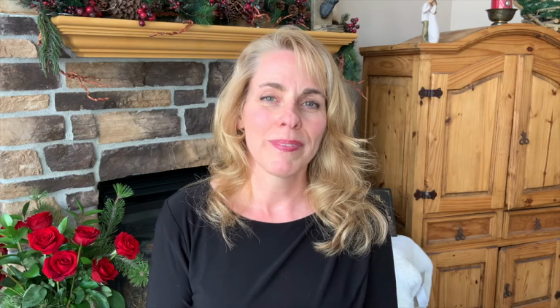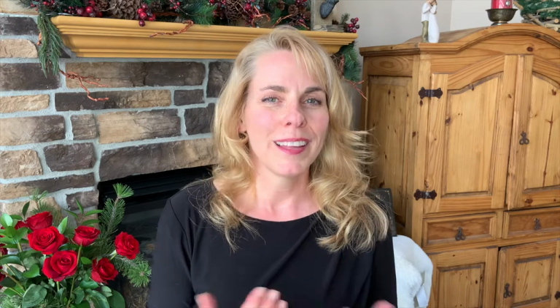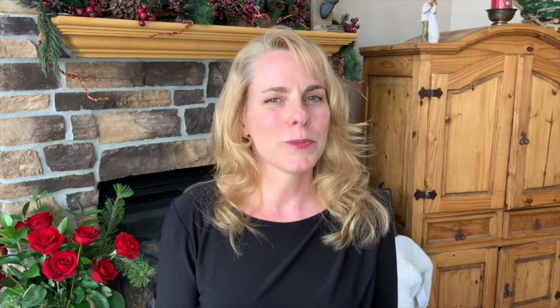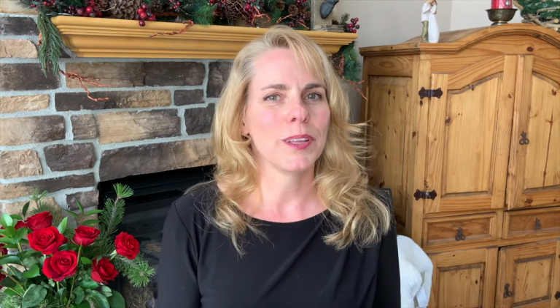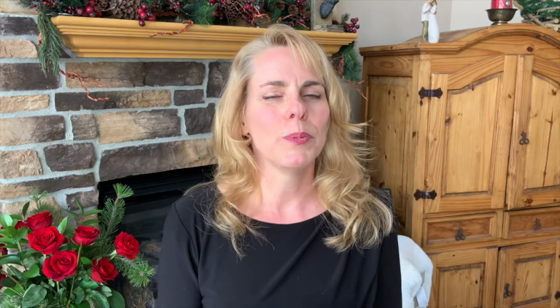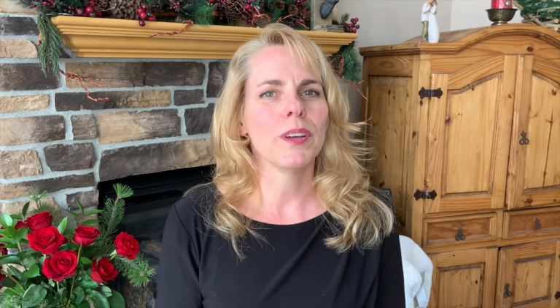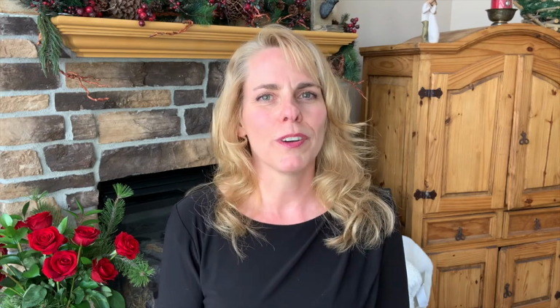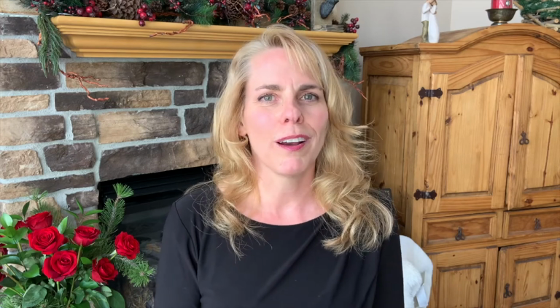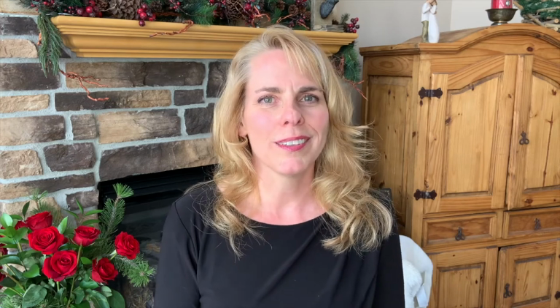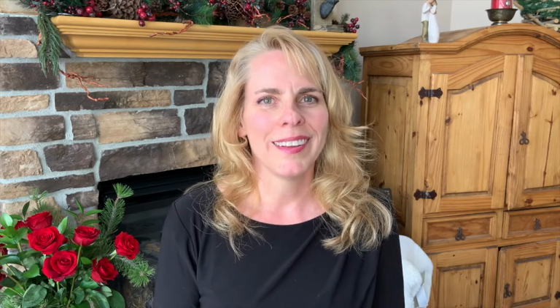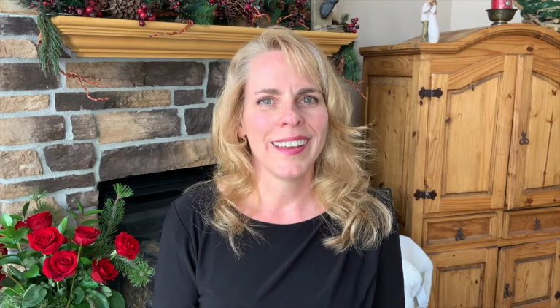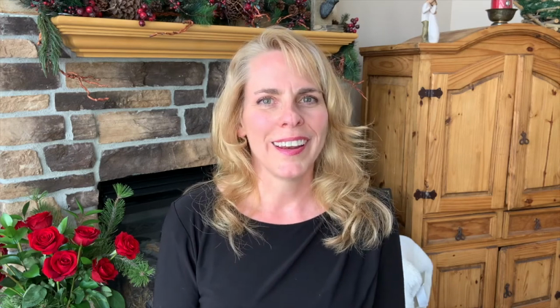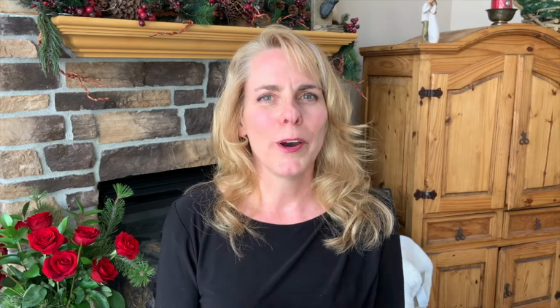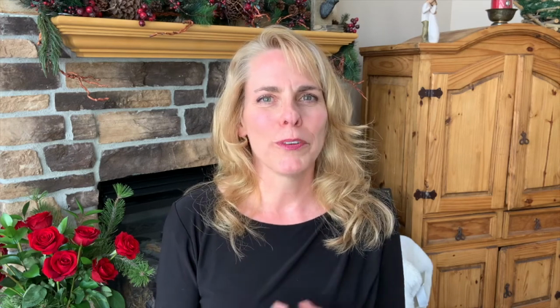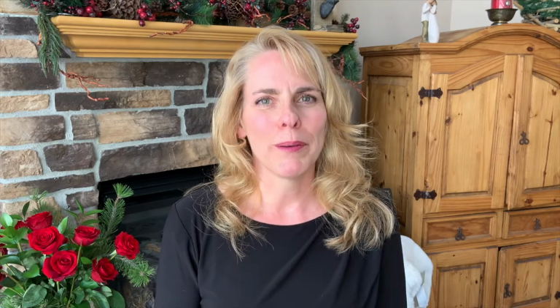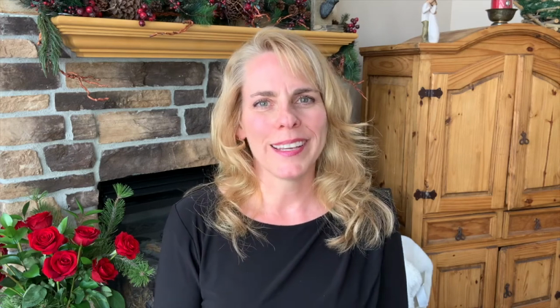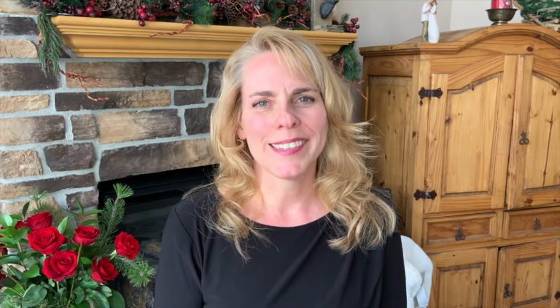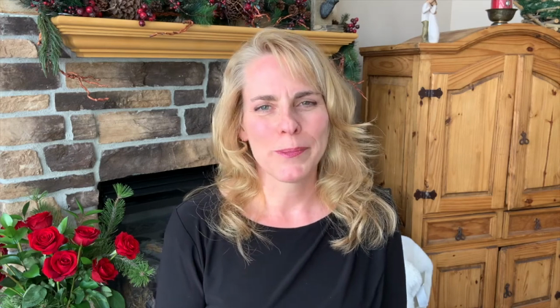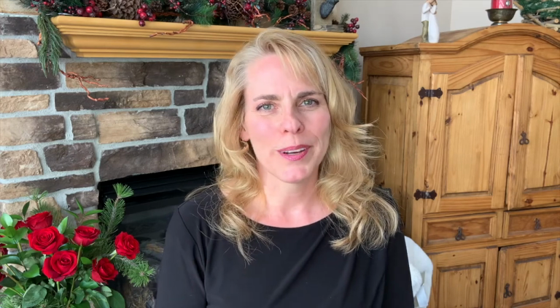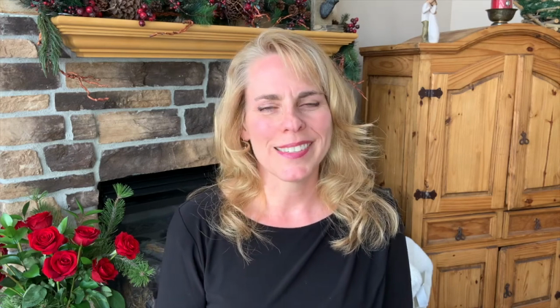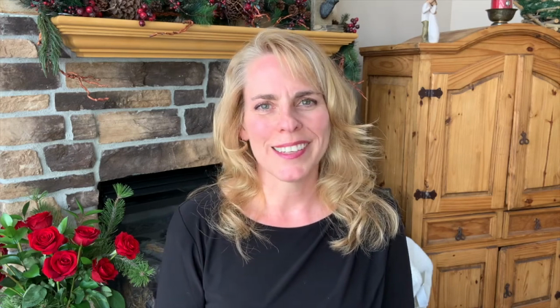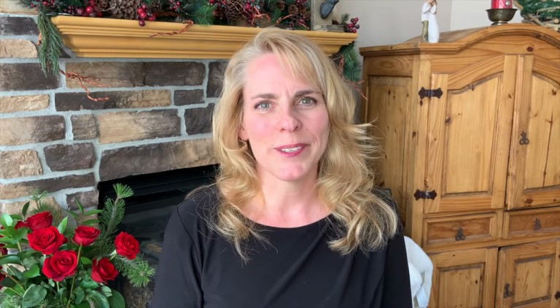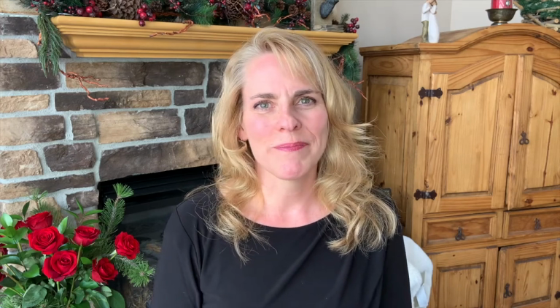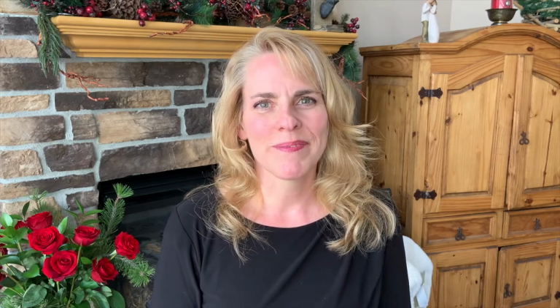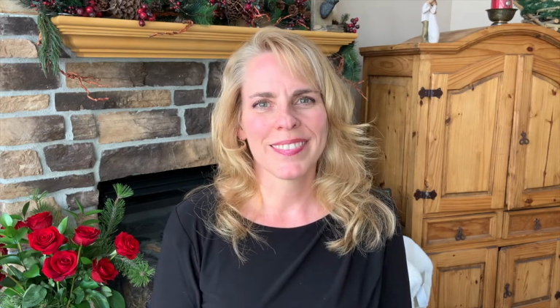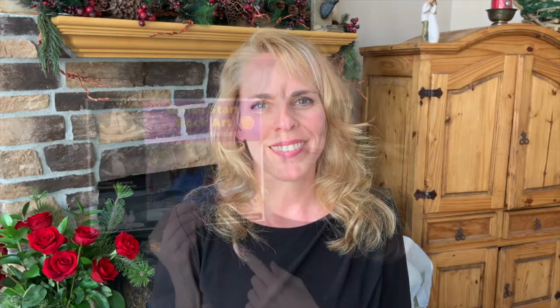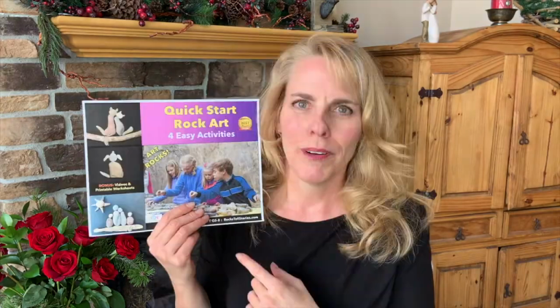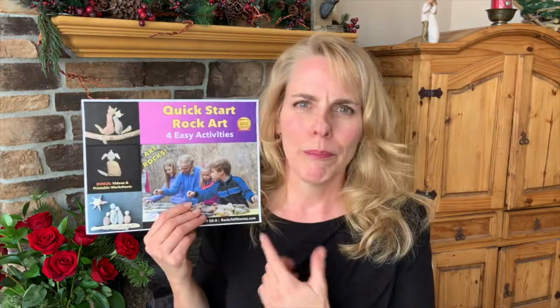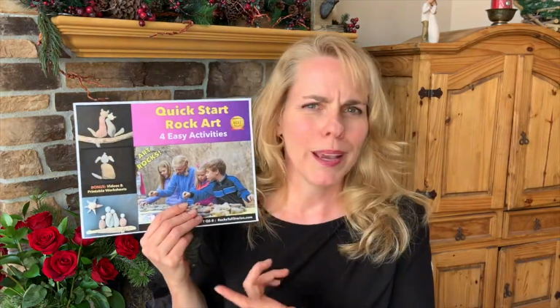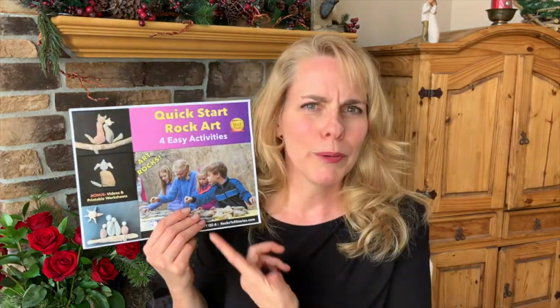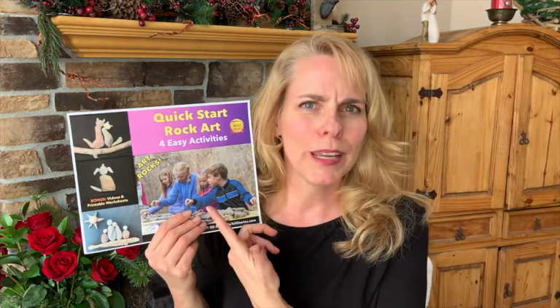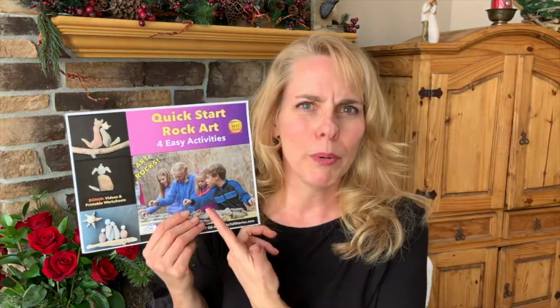I really think it does strengthen testimonies and bring a peace and a calm so that we can feel His love. That's really the beauty of rock art, and I hope your family gets to experience that too. Pick up your ebook.